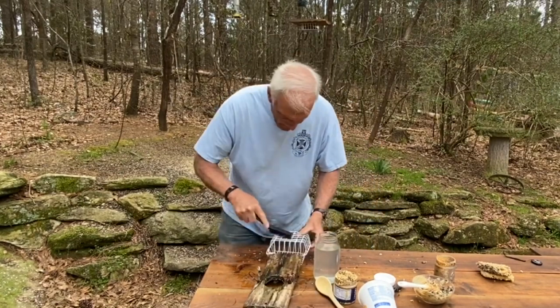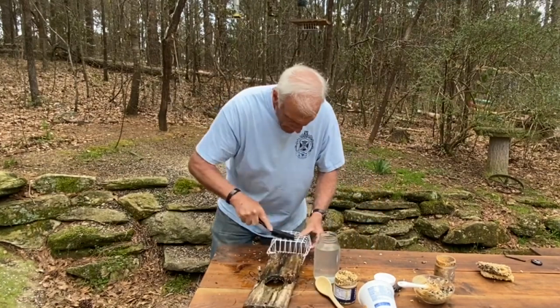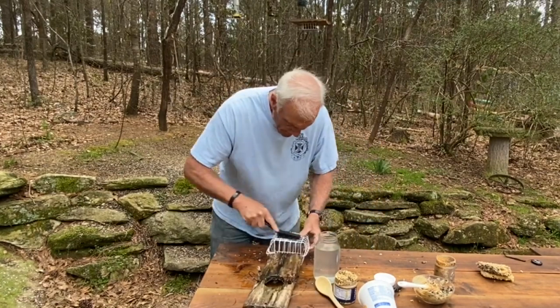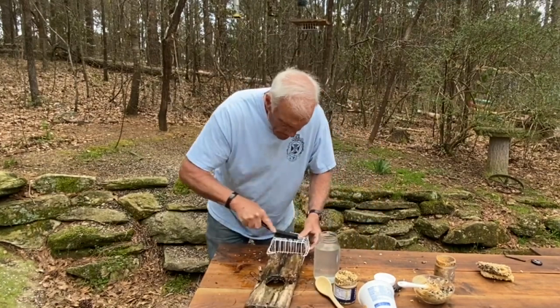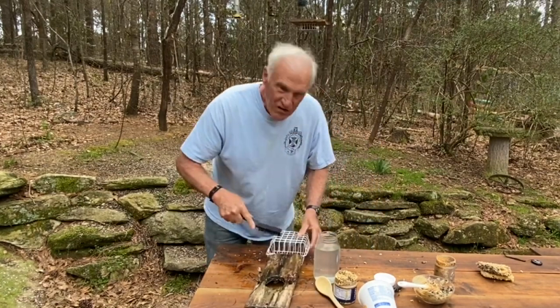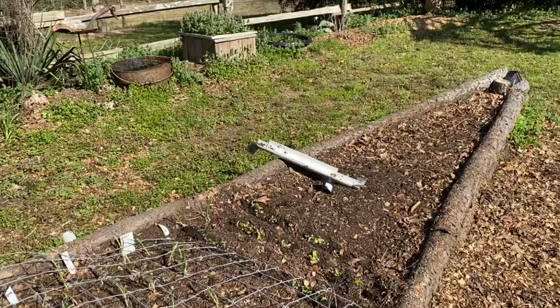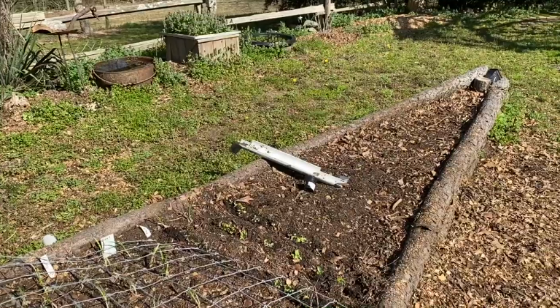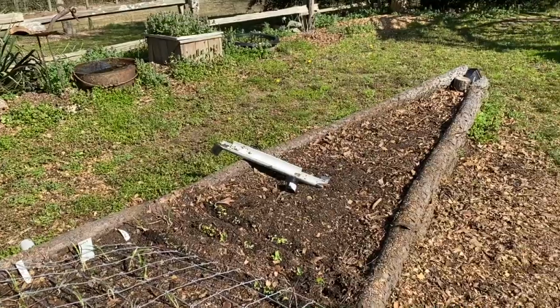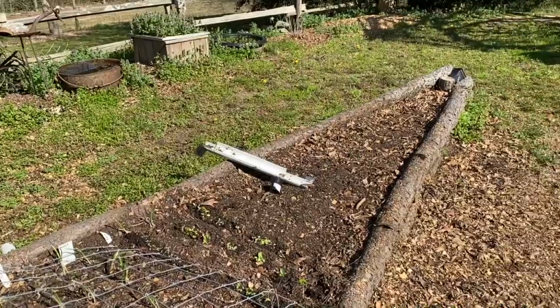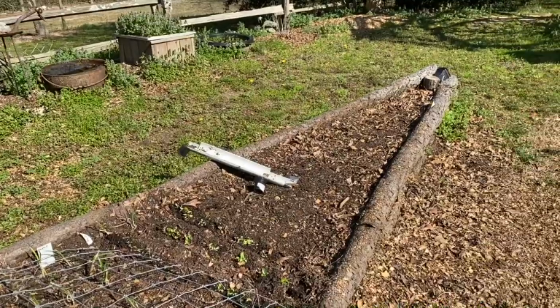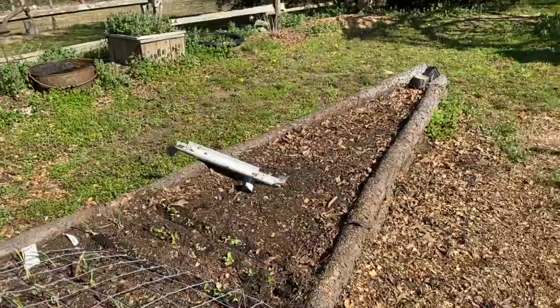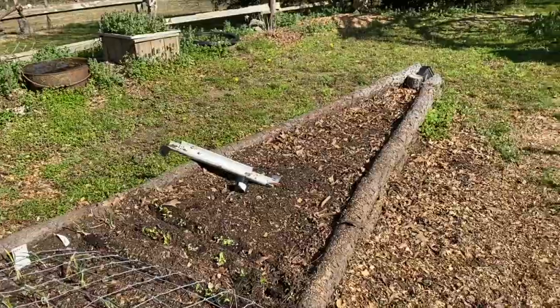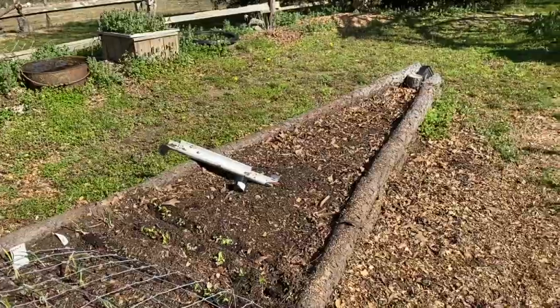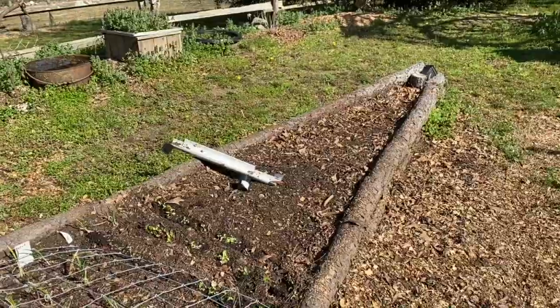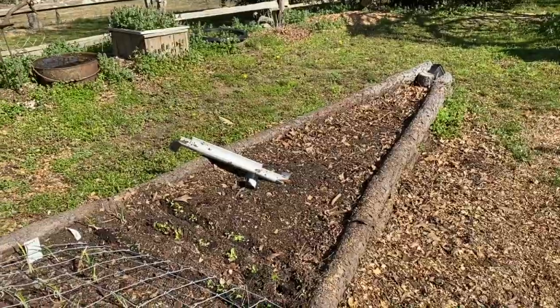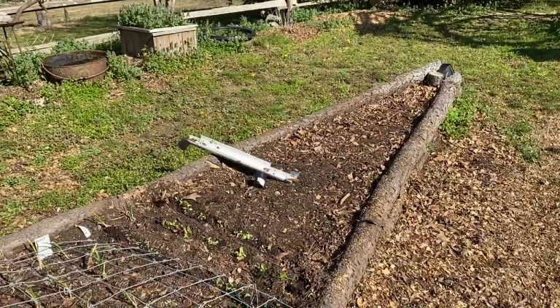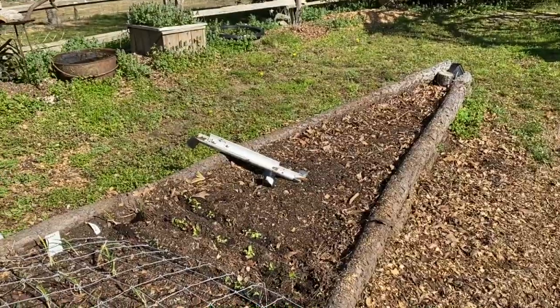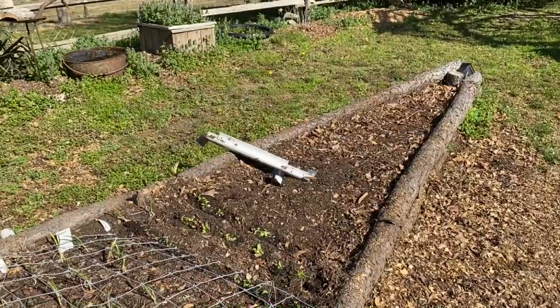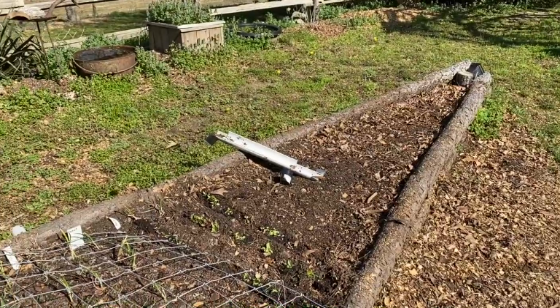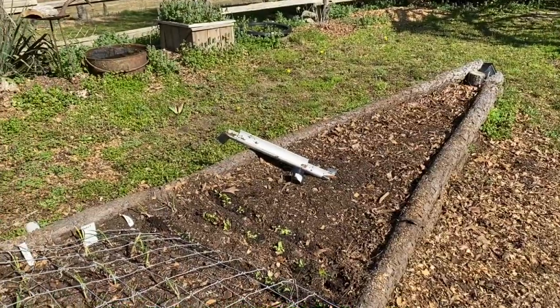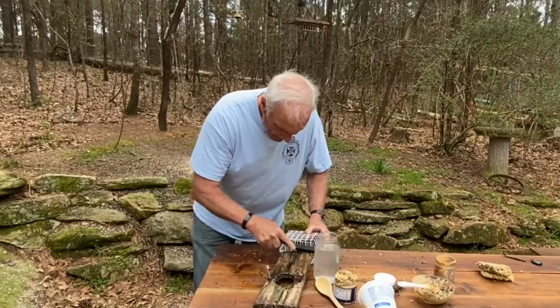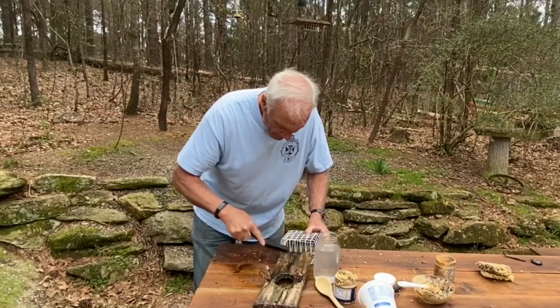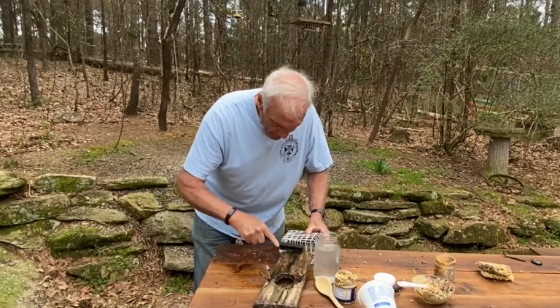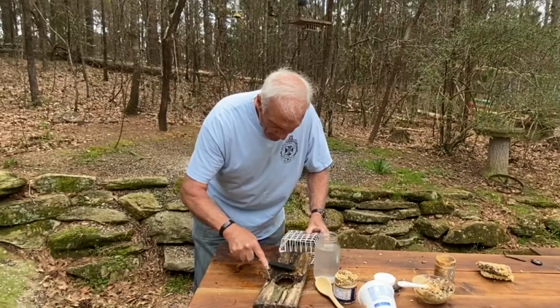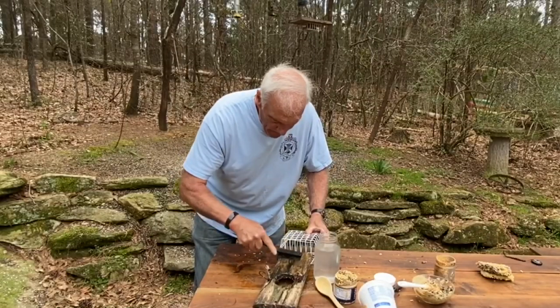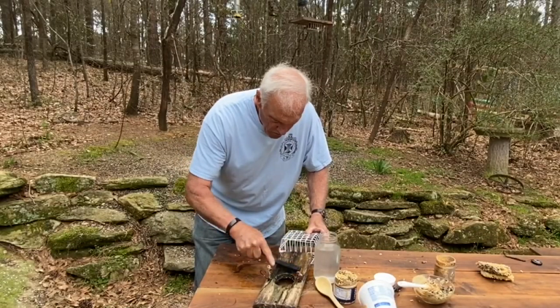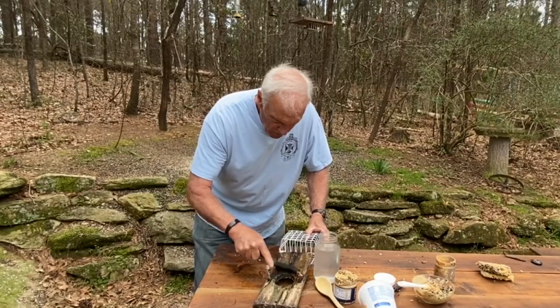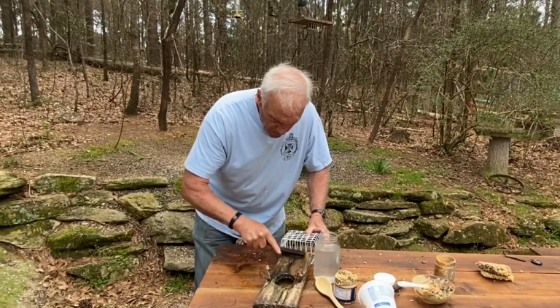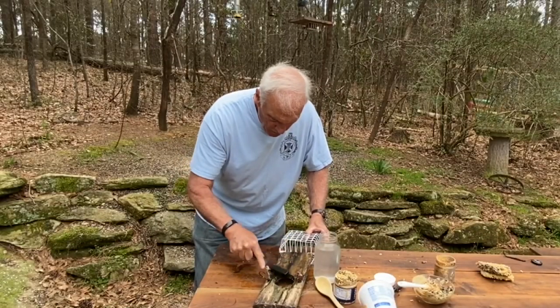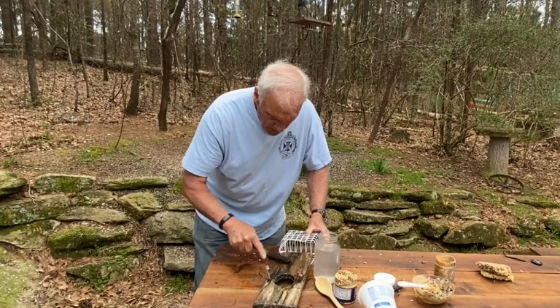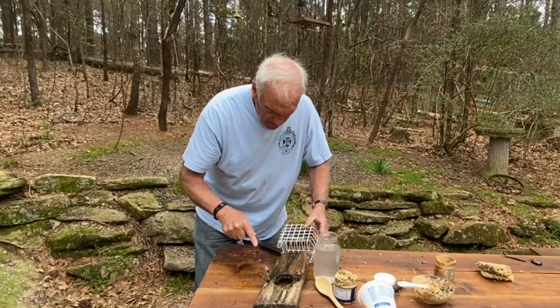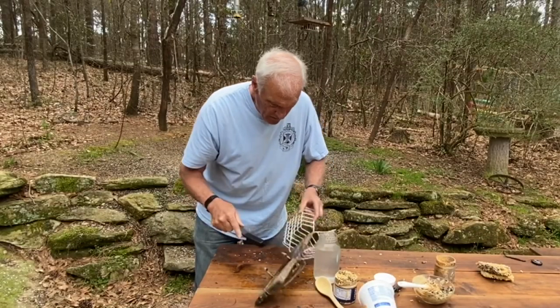I saw my first butterfly in the garden today — I was really surprised, actually.